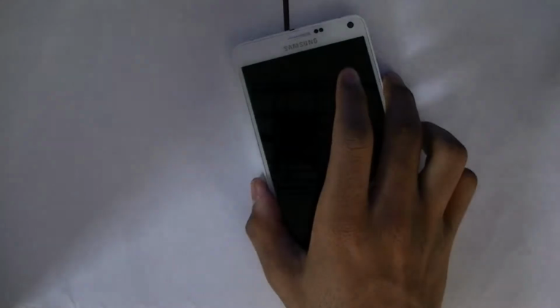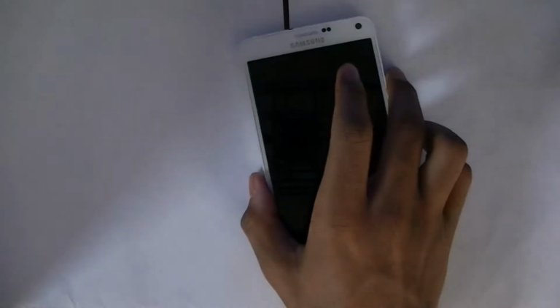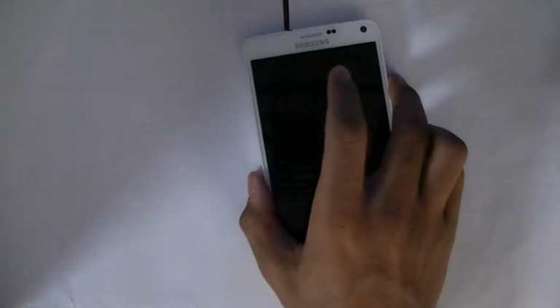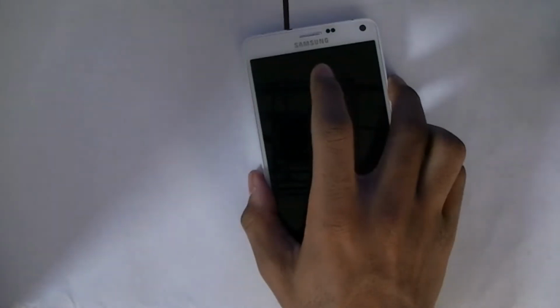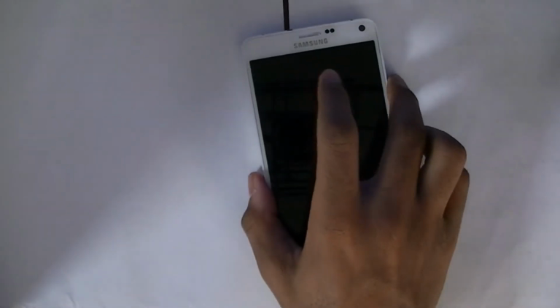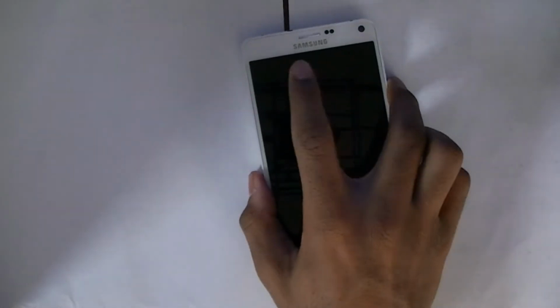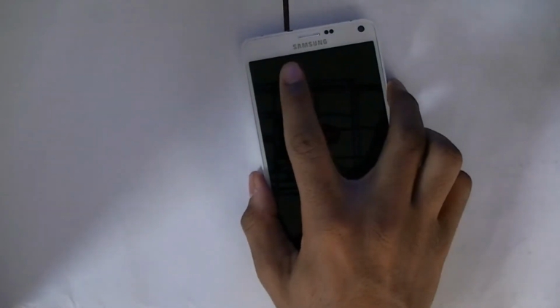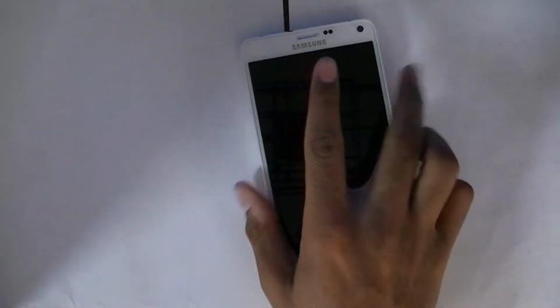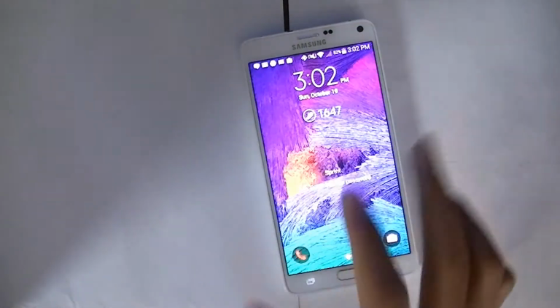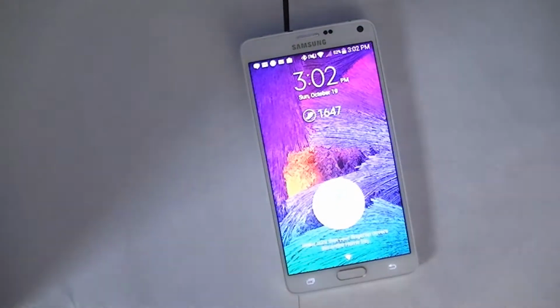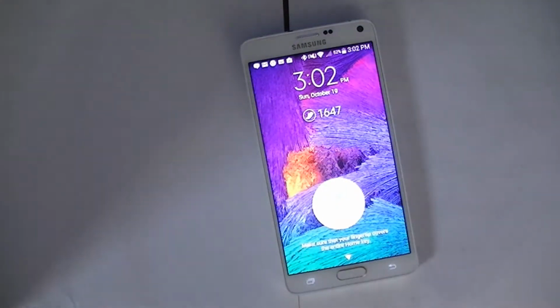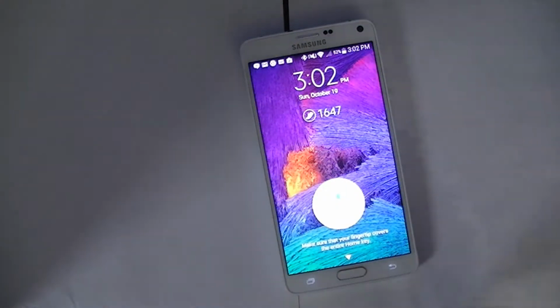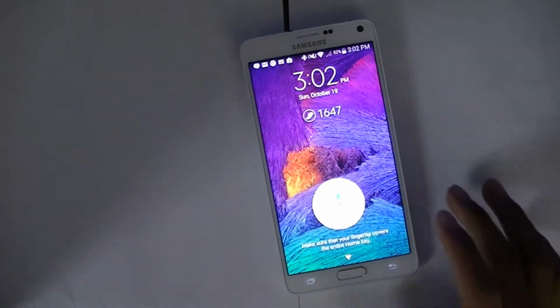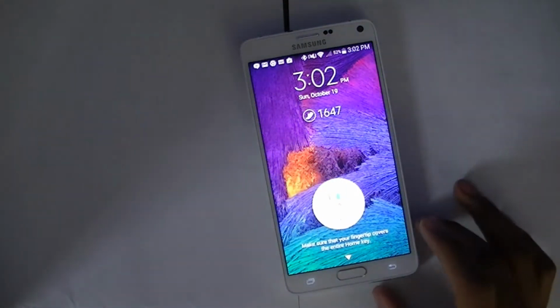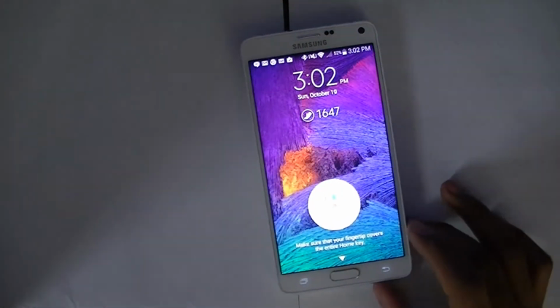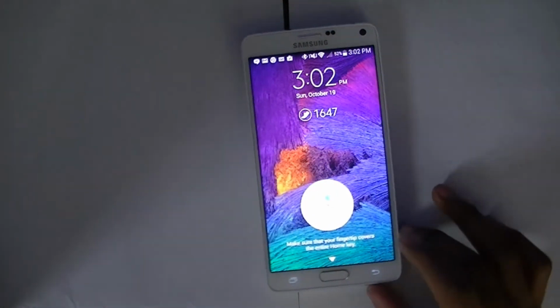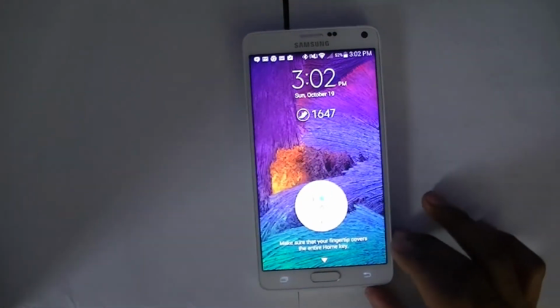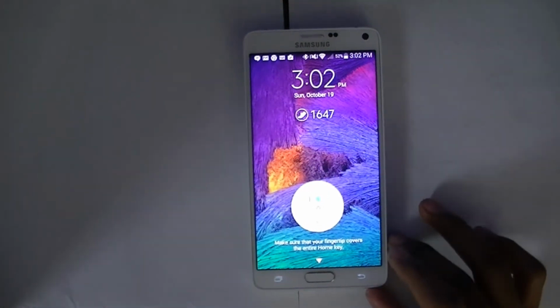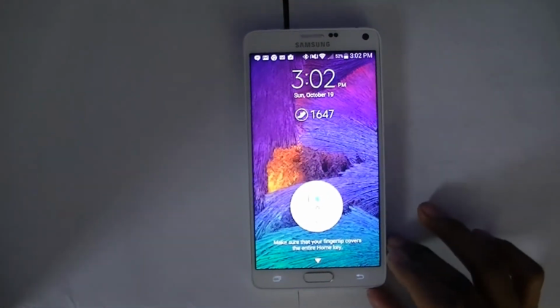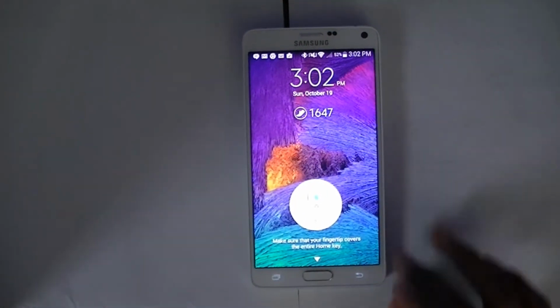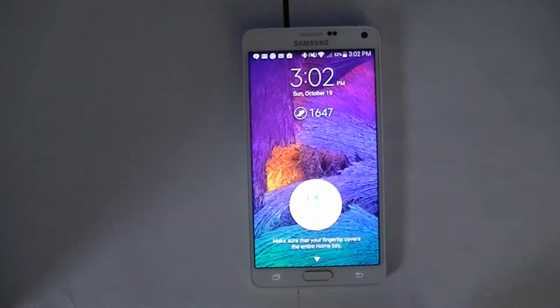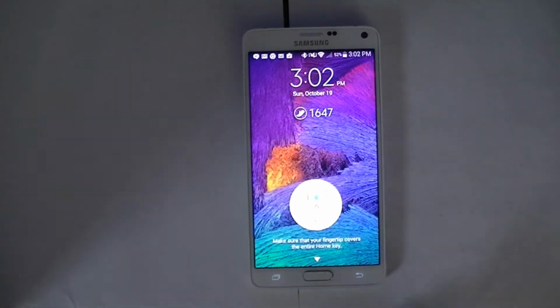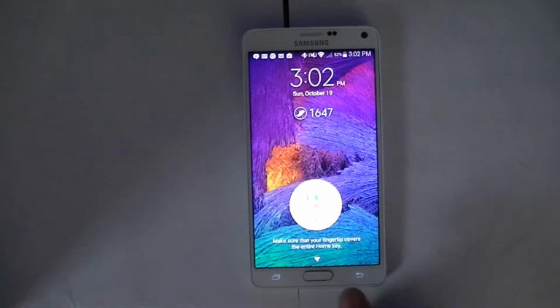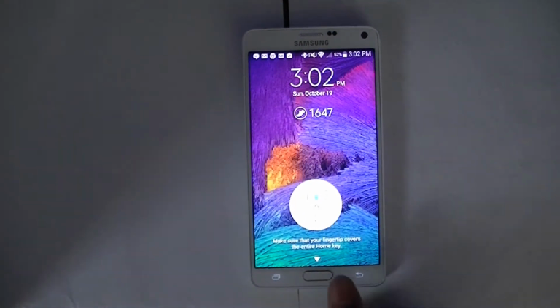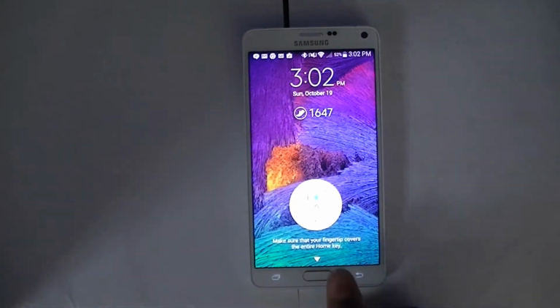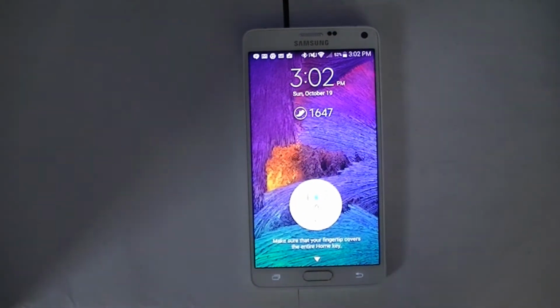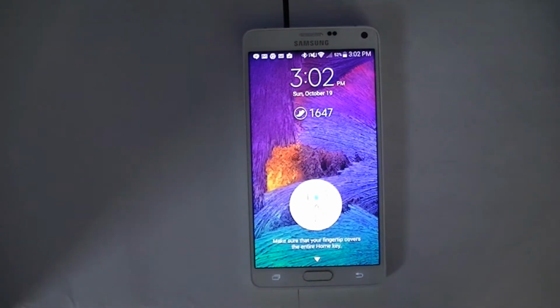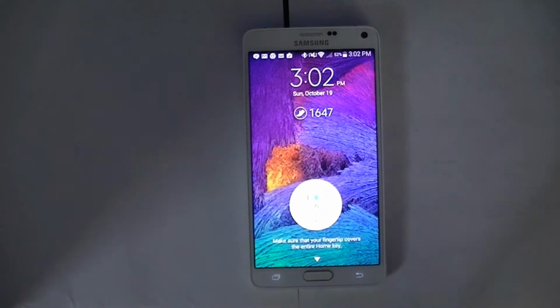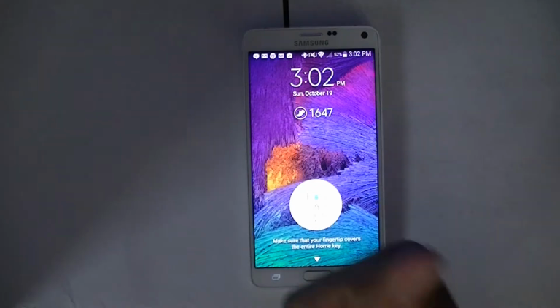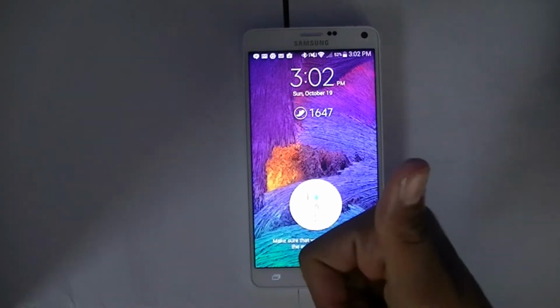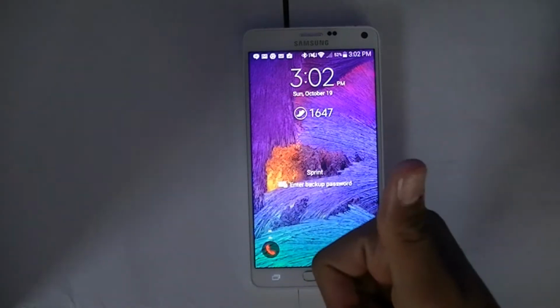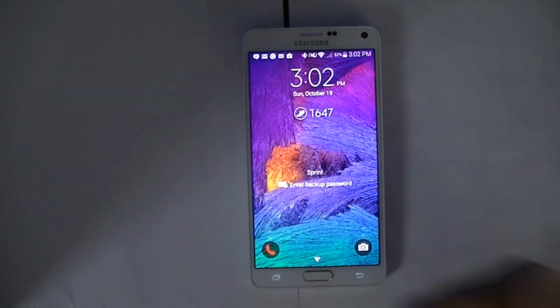Hey guys, YoungTechBoy1 here today to show you guys how to unlock your Galaxy Note 4 using the finger scanner.